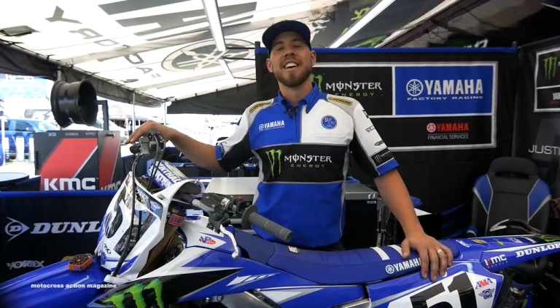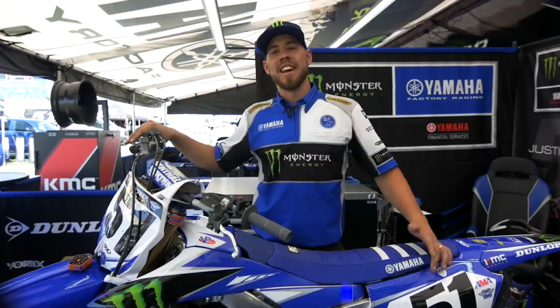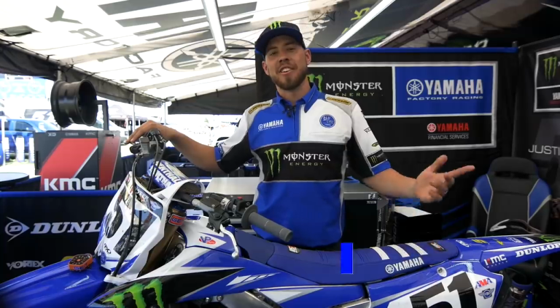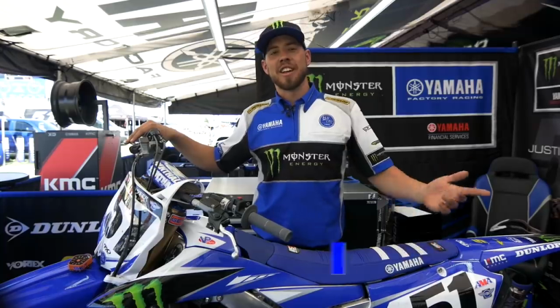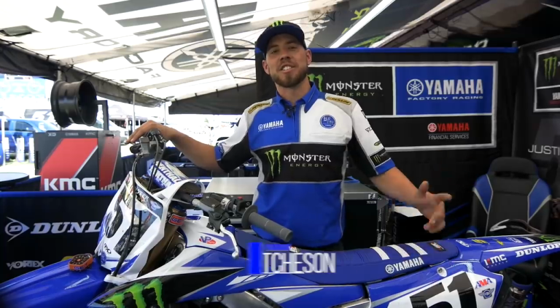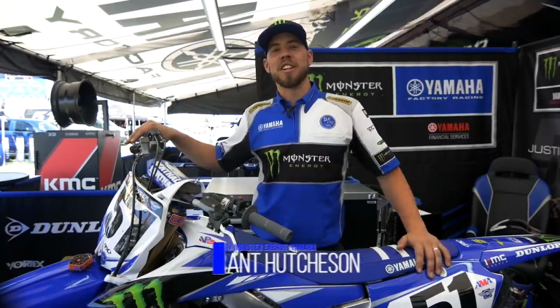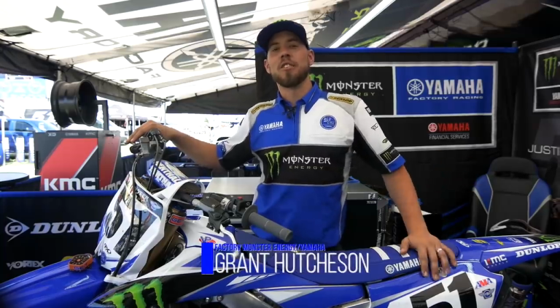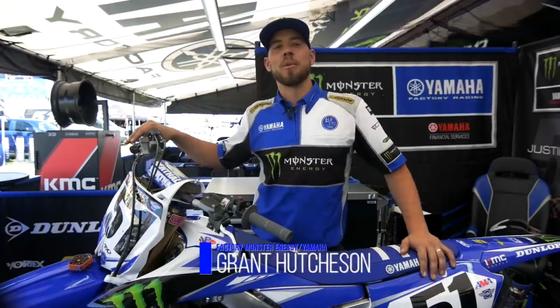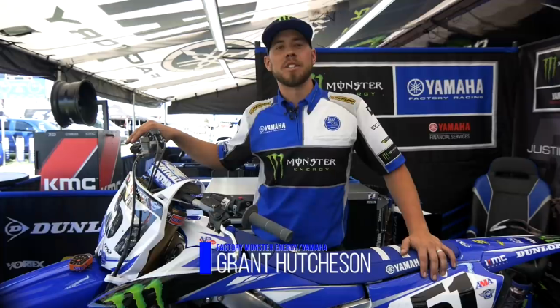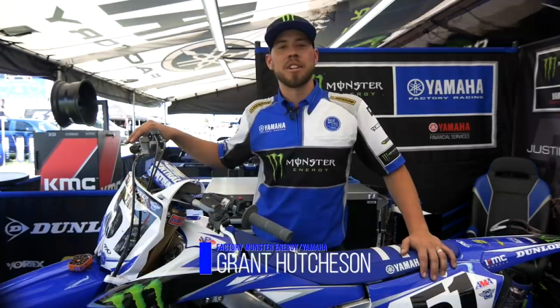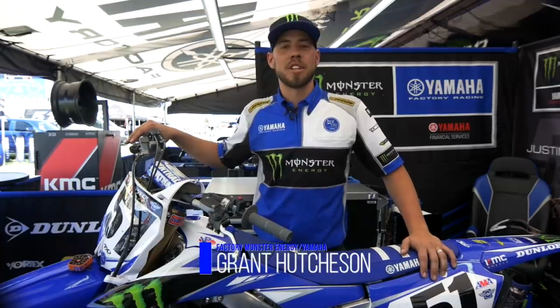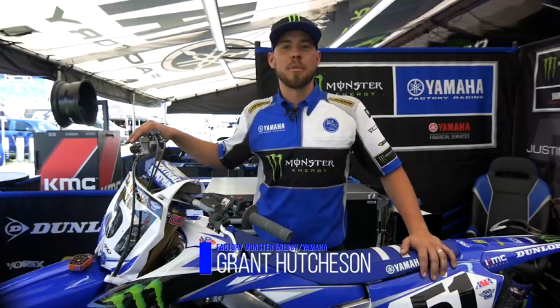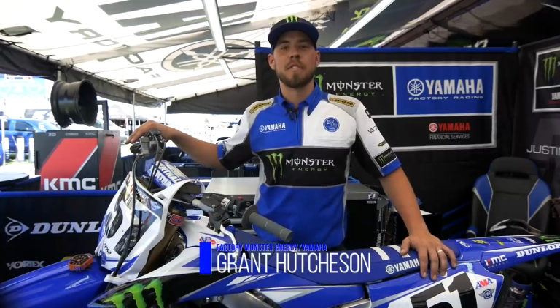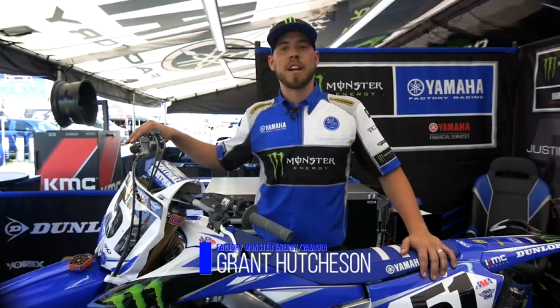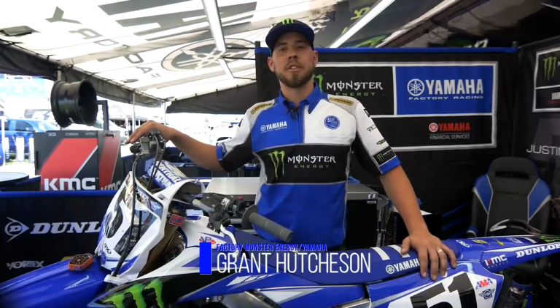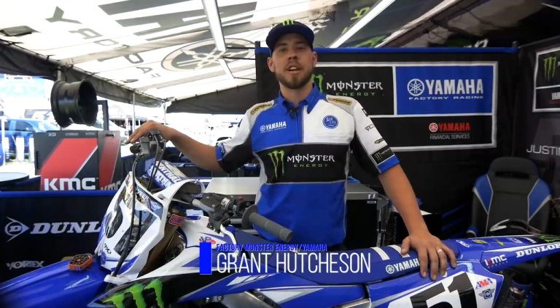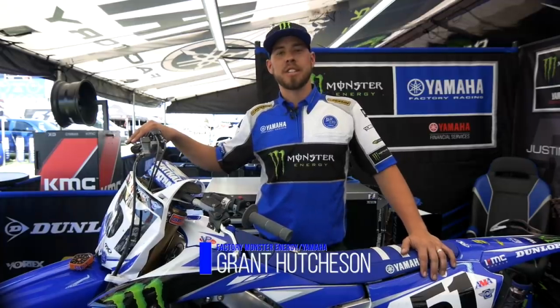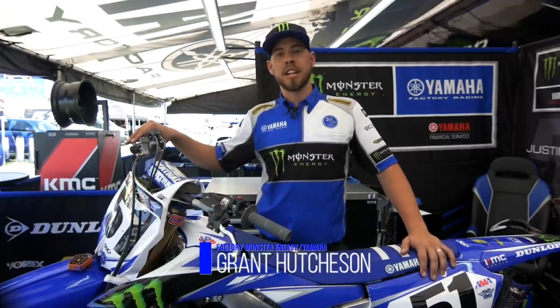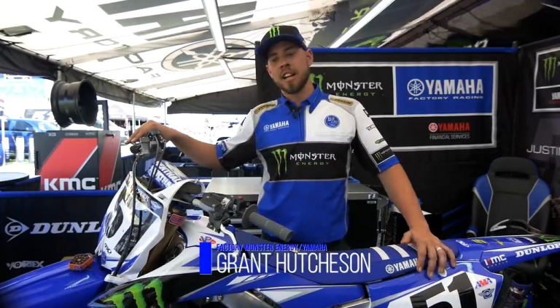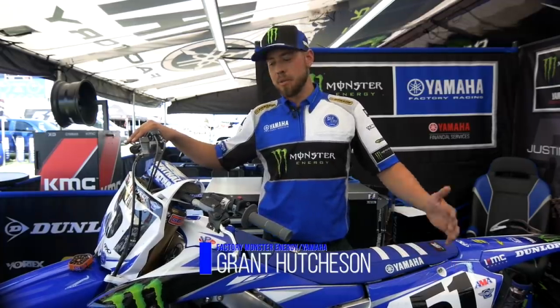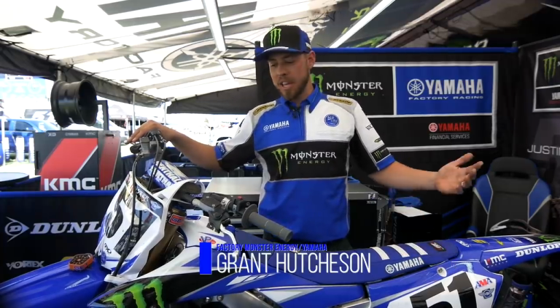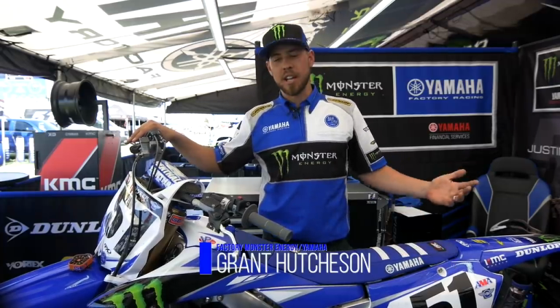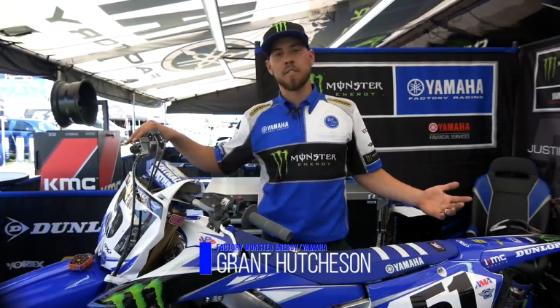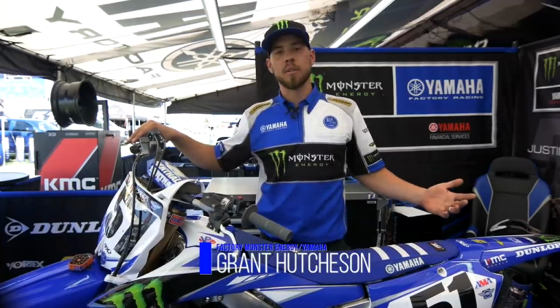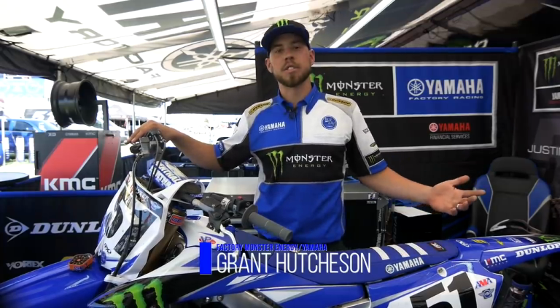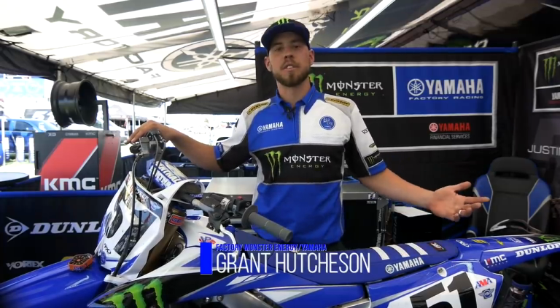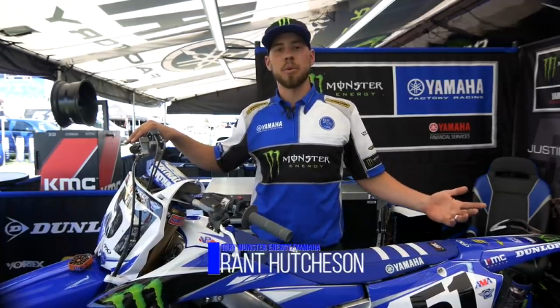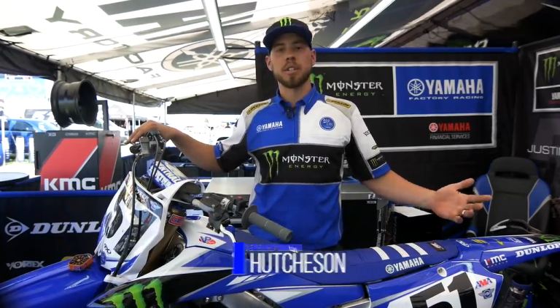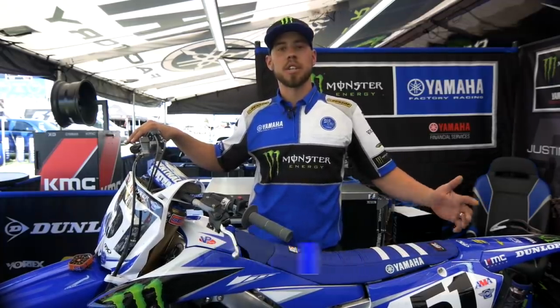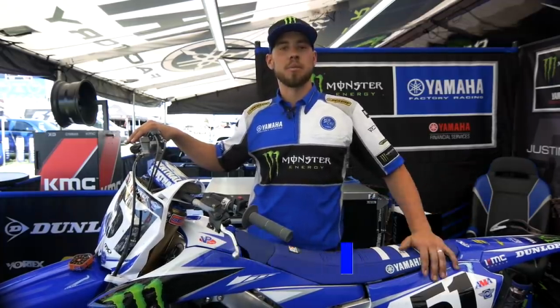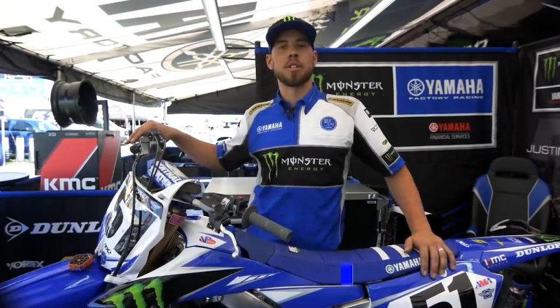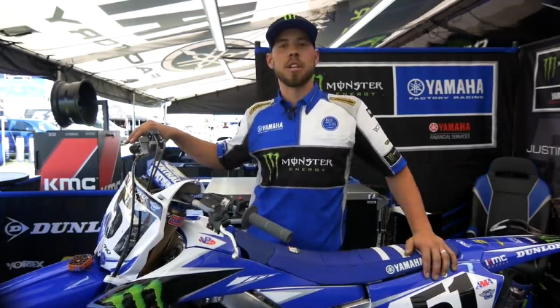Hey, Grant Hutchison here over at Monster Energy Yamaha Factory Racing, and I'm the mechanic for Mr. 51, Justin Barcia.